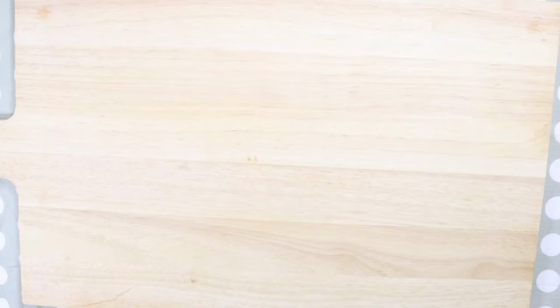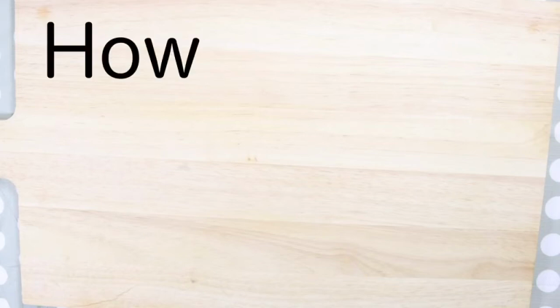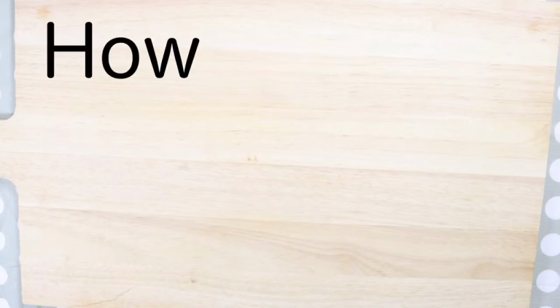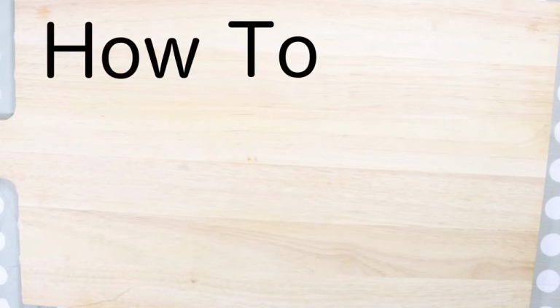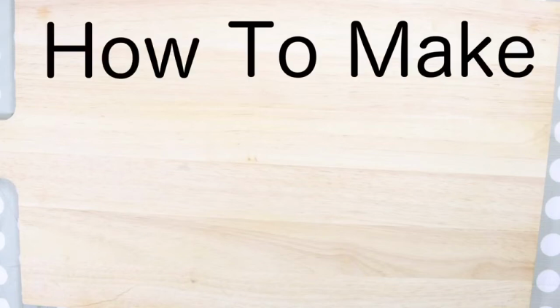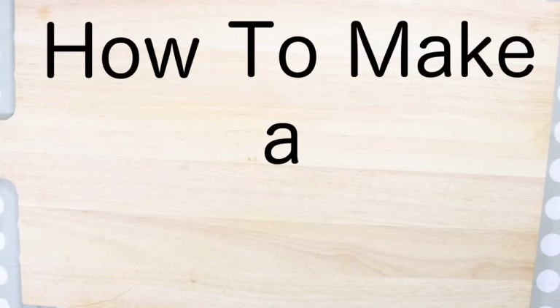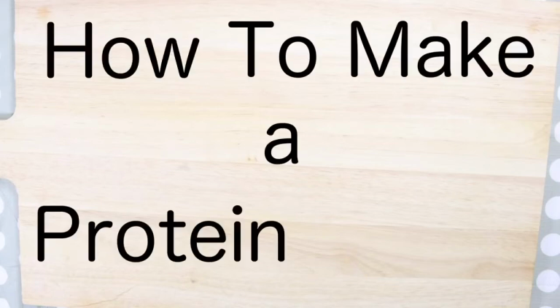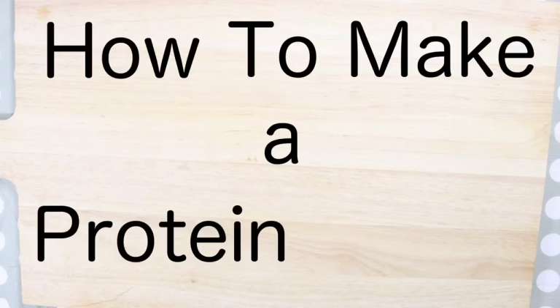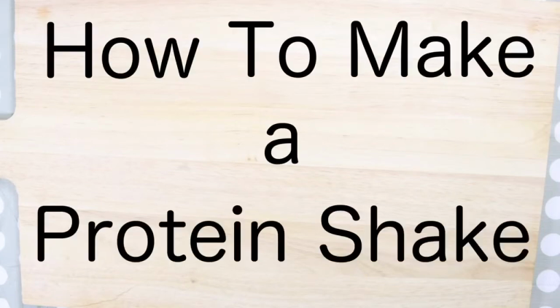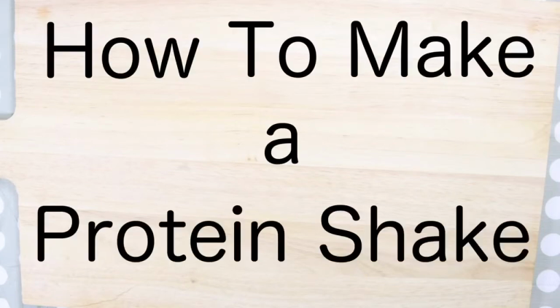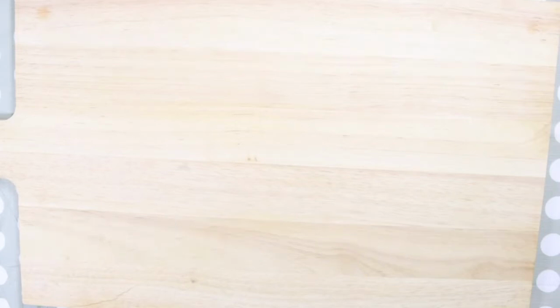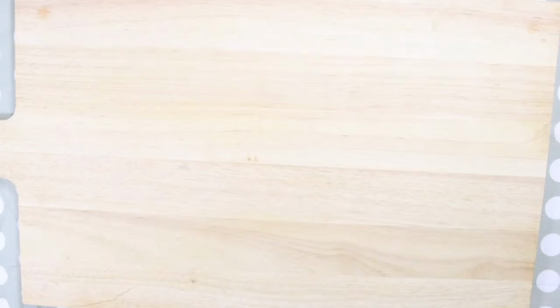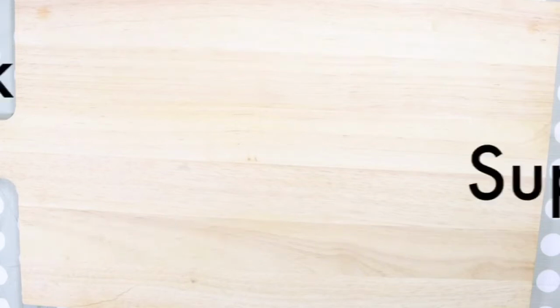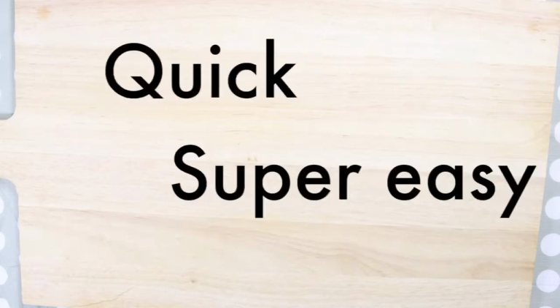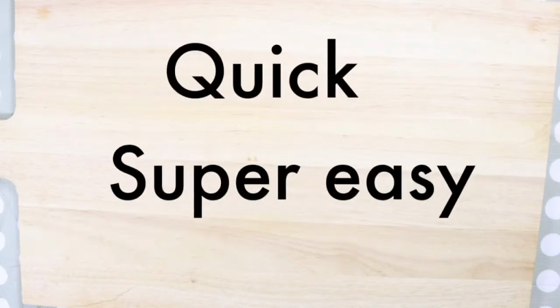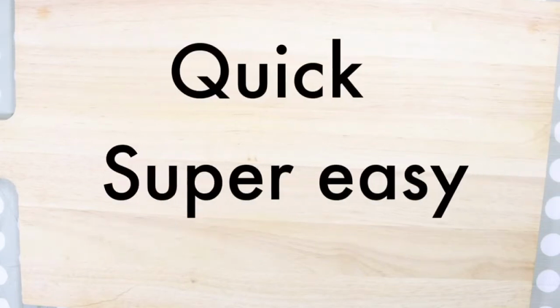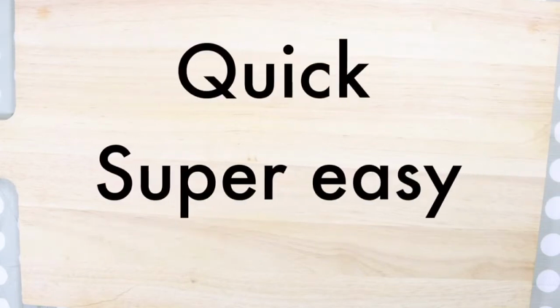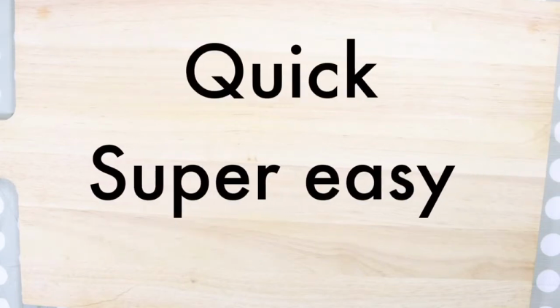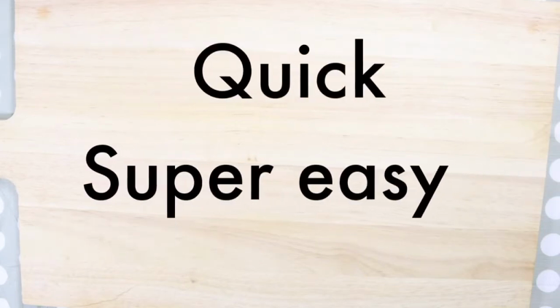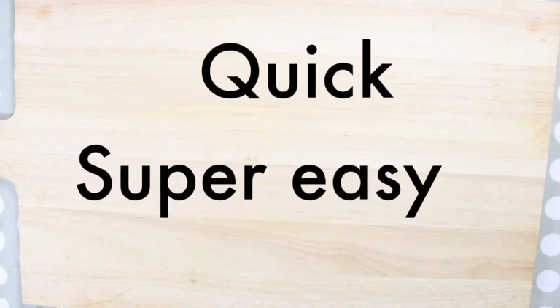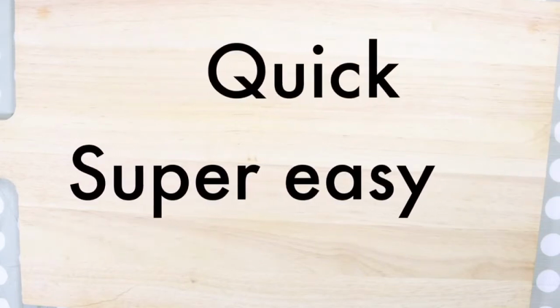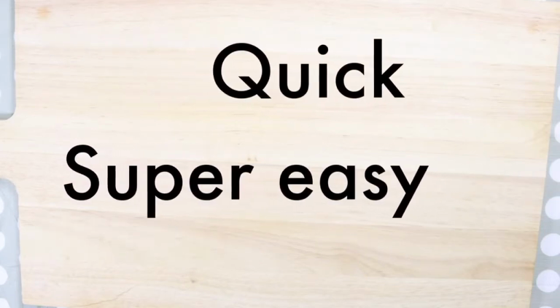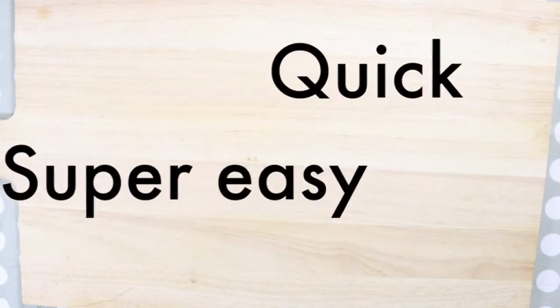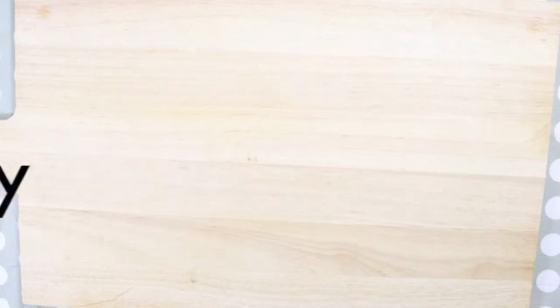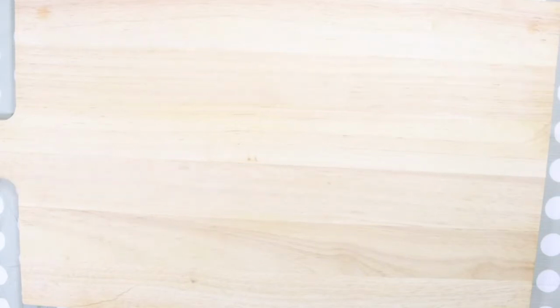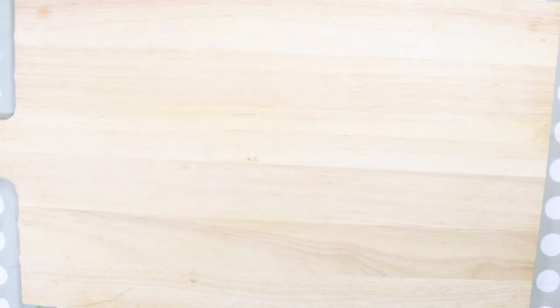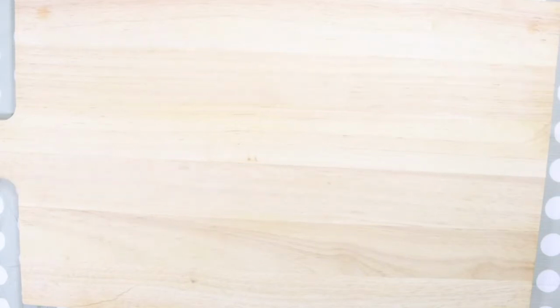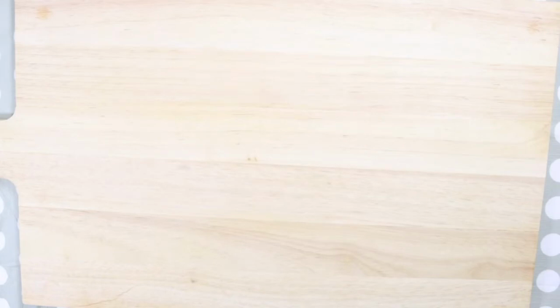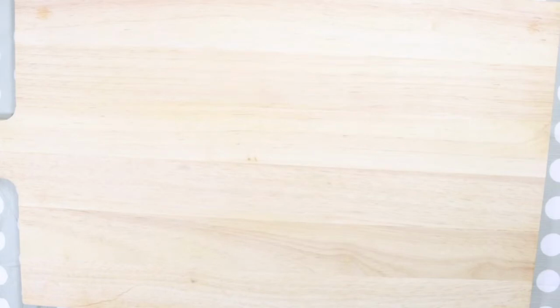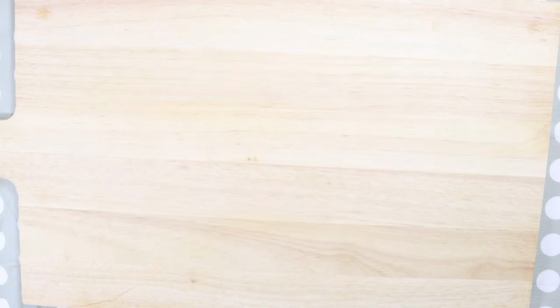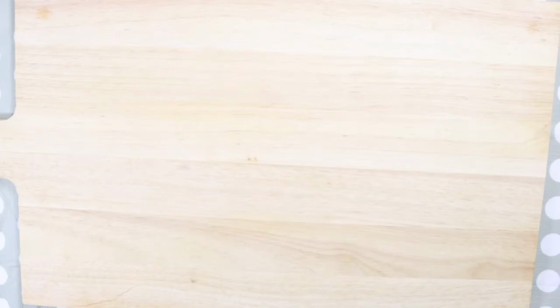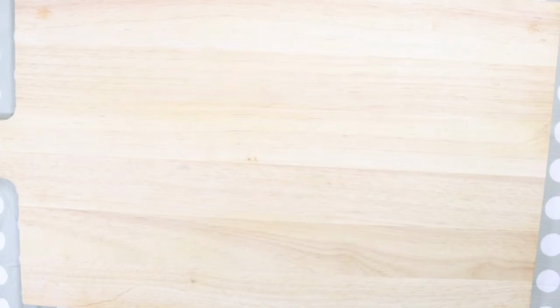How to make a protein shake. This recipe is quick and super easy to follow. Anyone will be able to make it with ease.